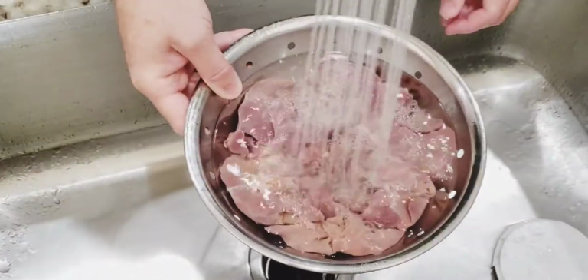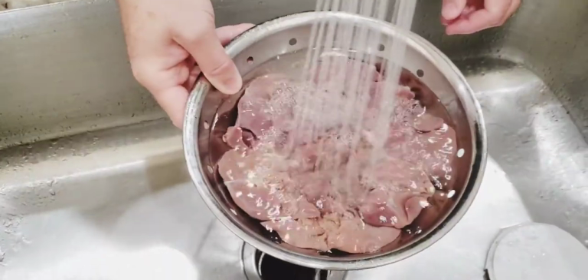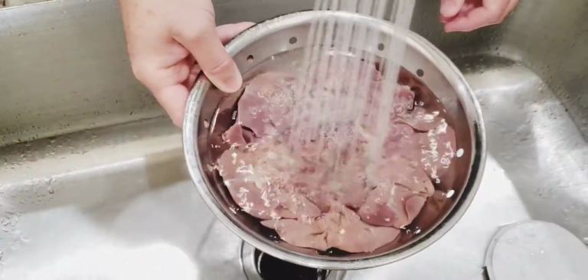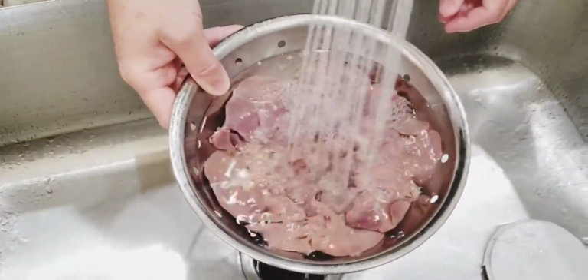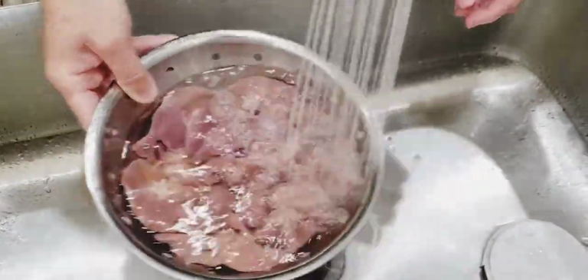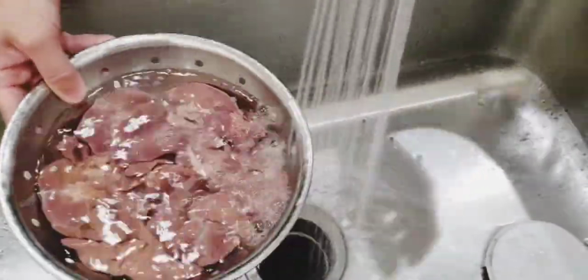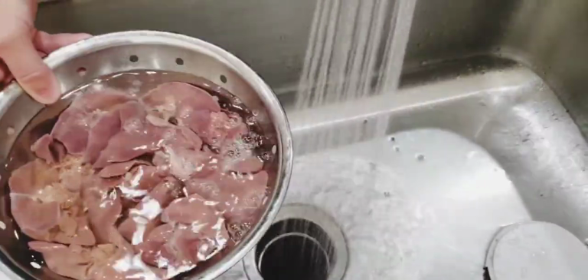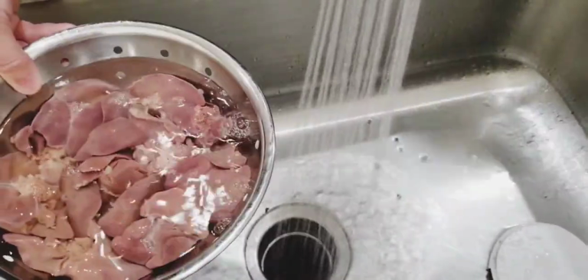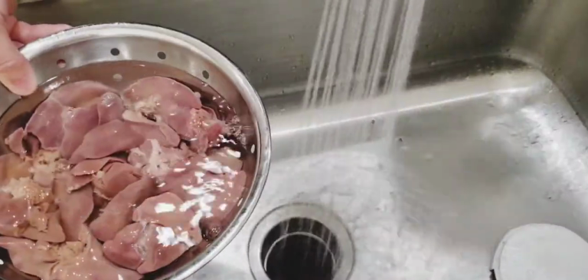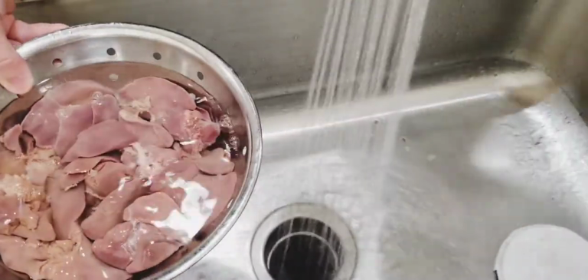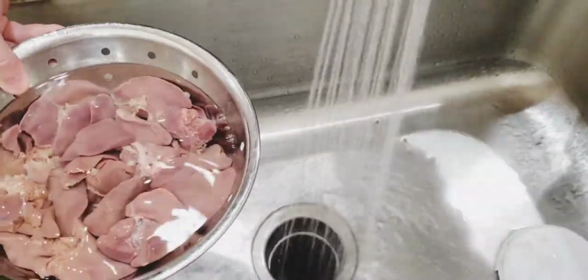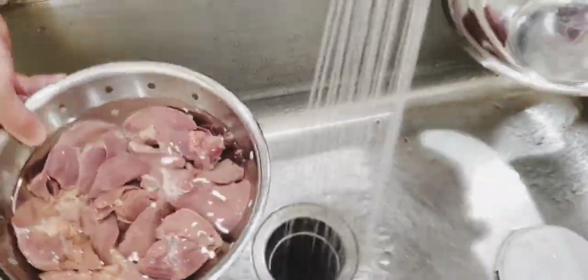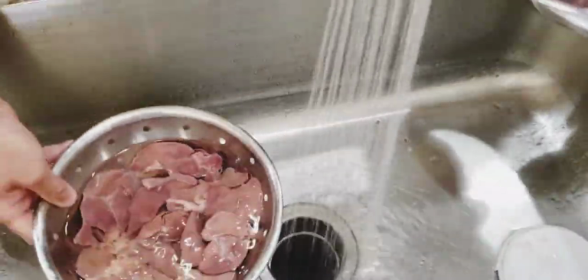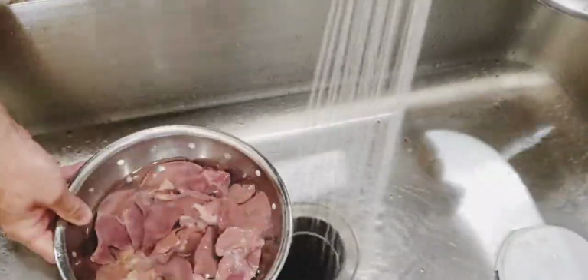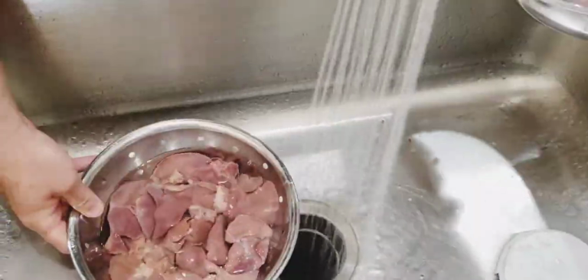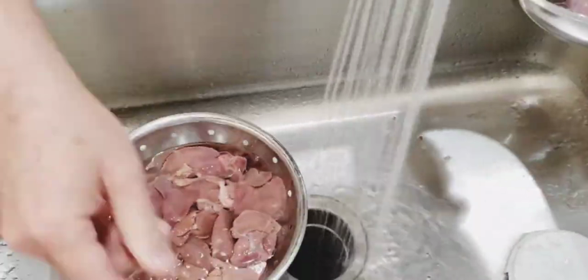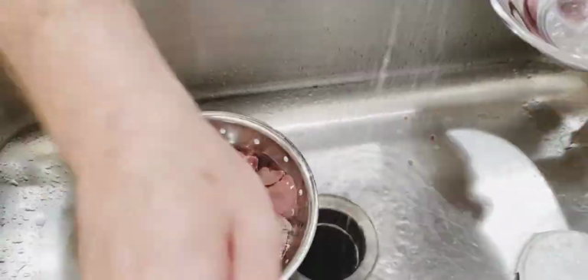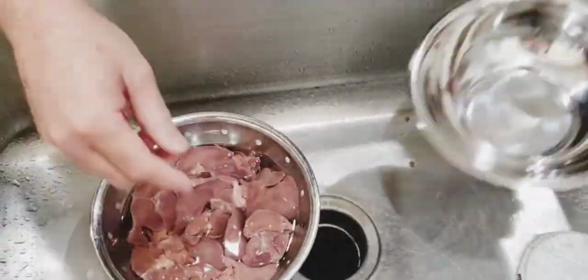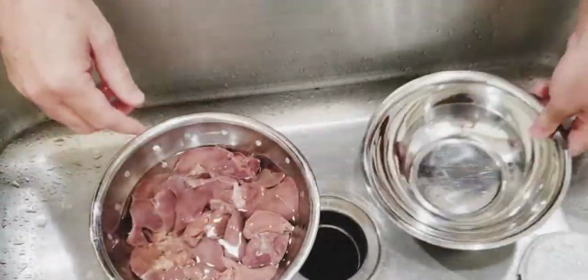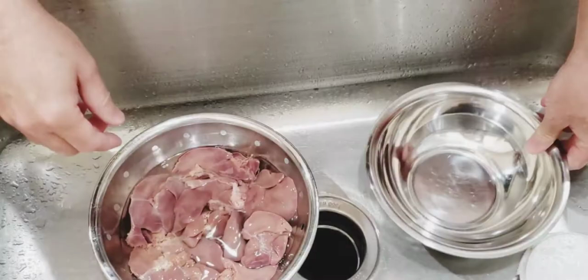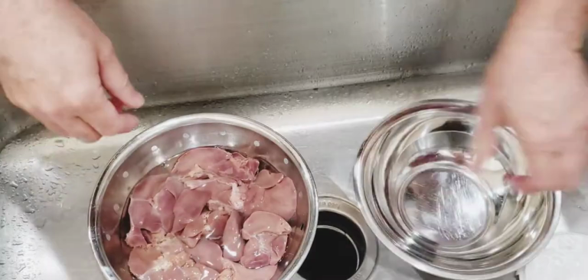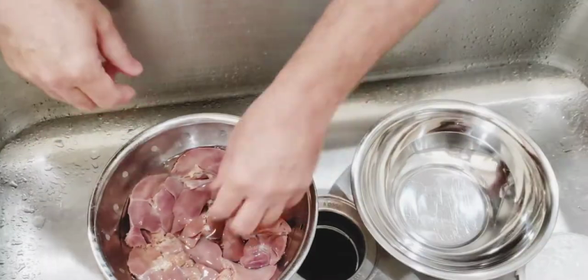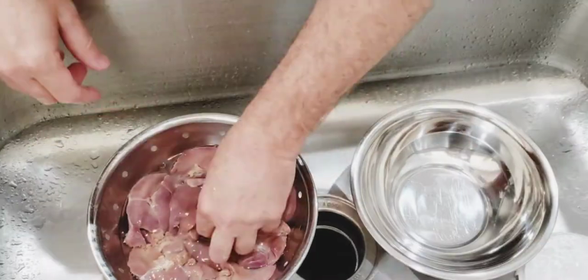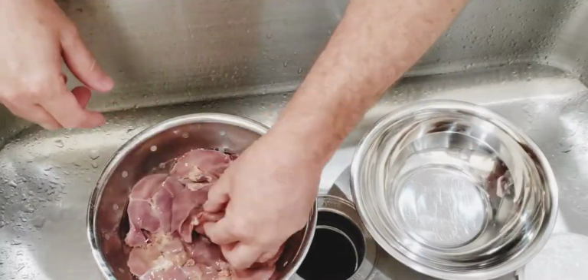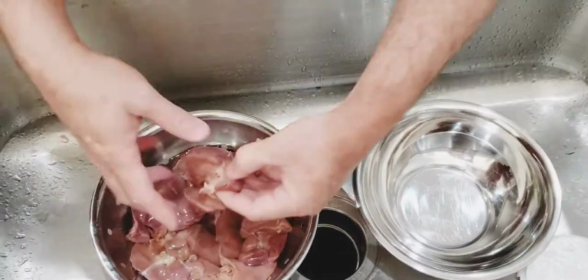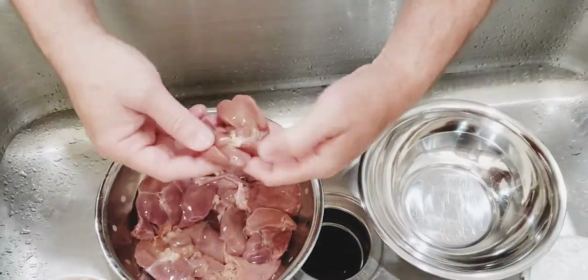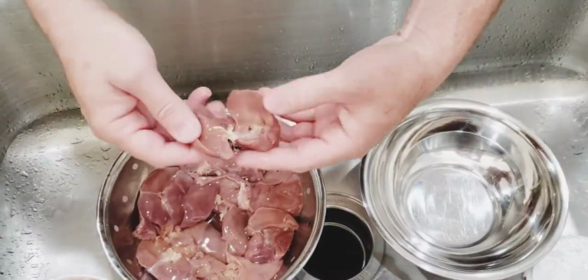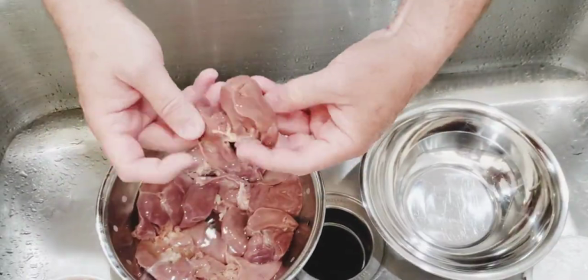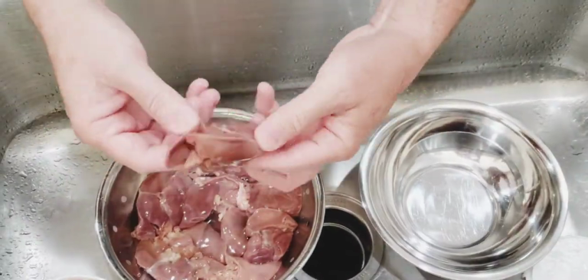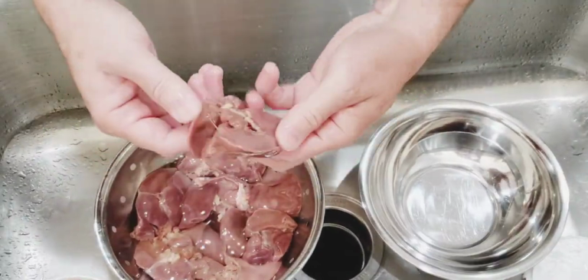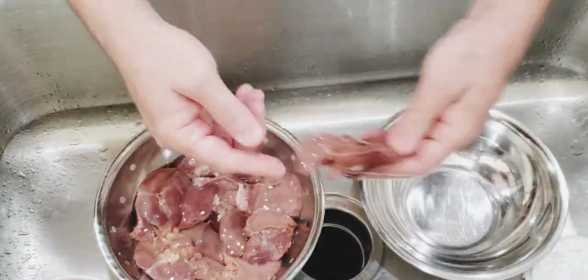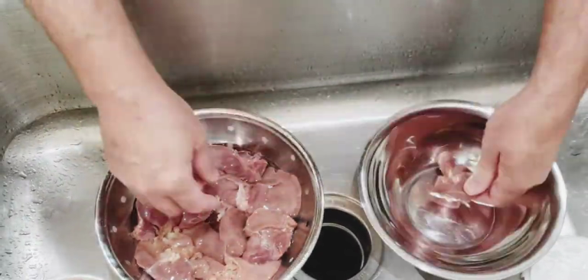First, pour the livers into a colander. Clean and check each liver and then place it into a clean bowl. Clean the liver thoroughly.